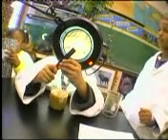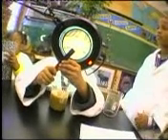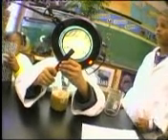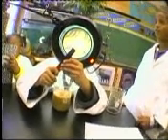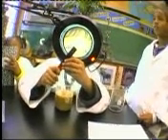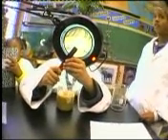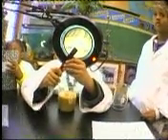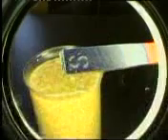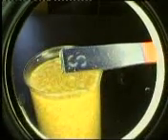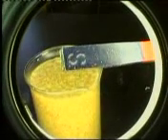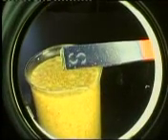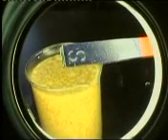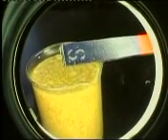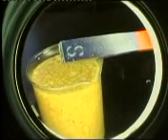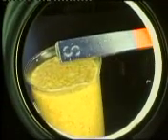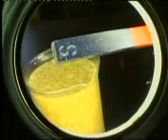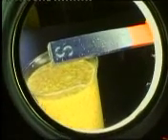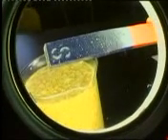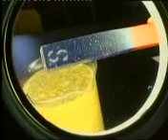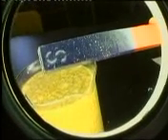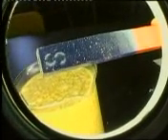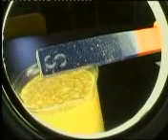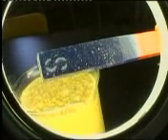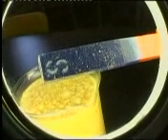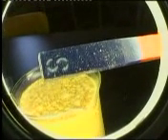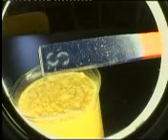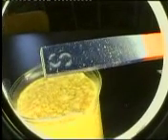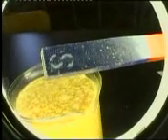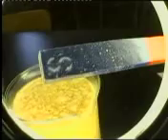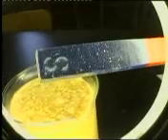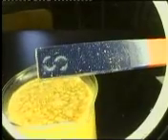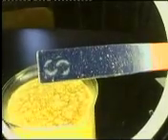Use the magnifying glass to look closely at the end of the magnet. If you look very closely, you should see tiny pieces of iron sticking to the magnet.